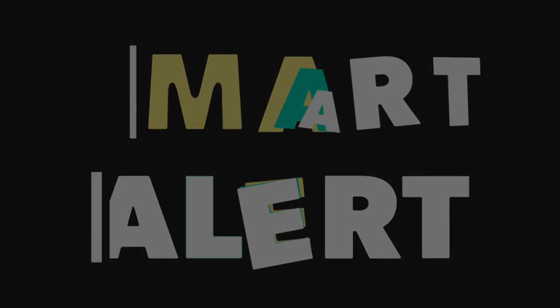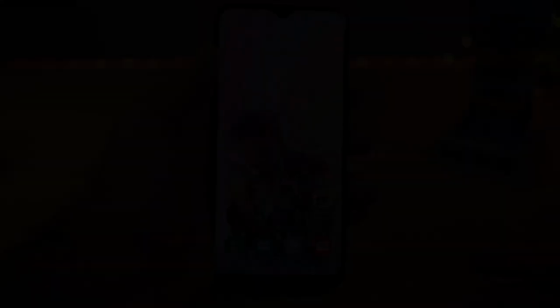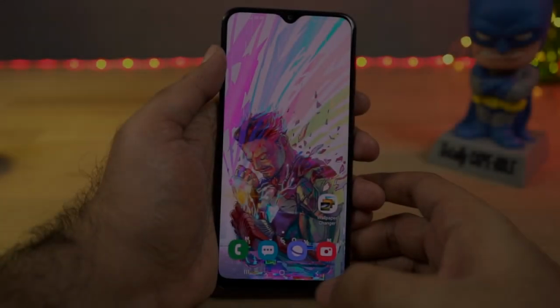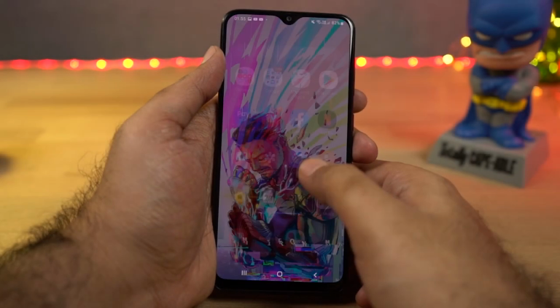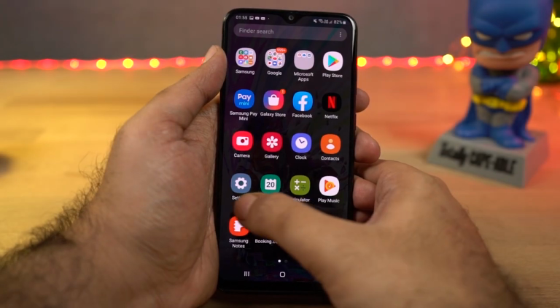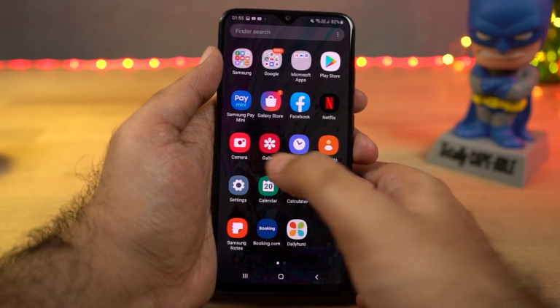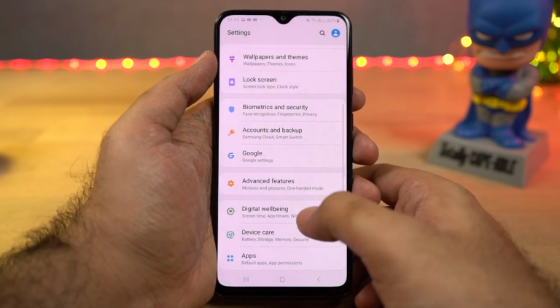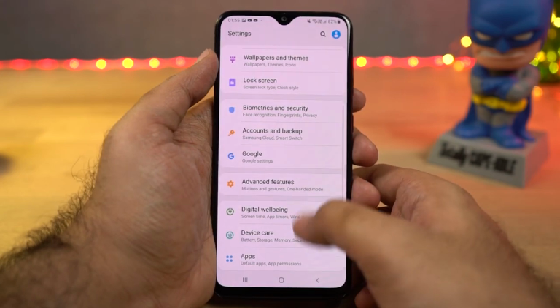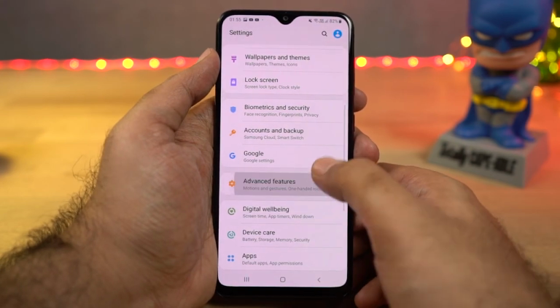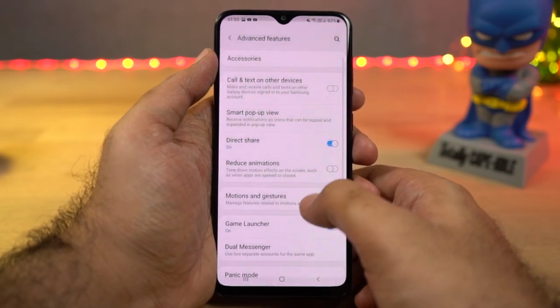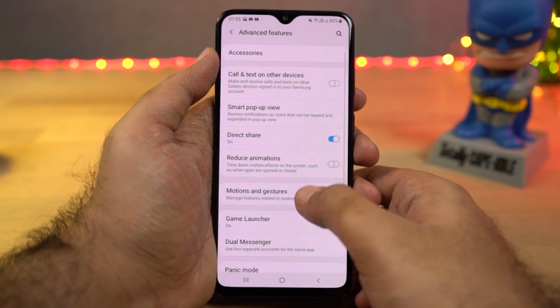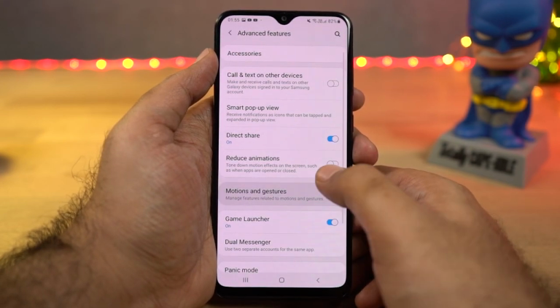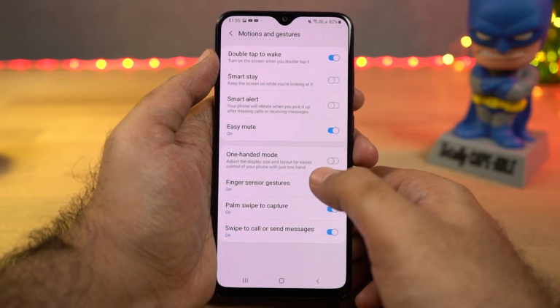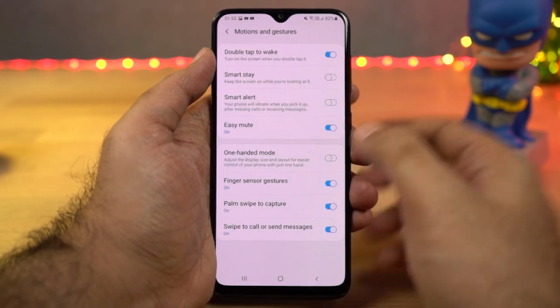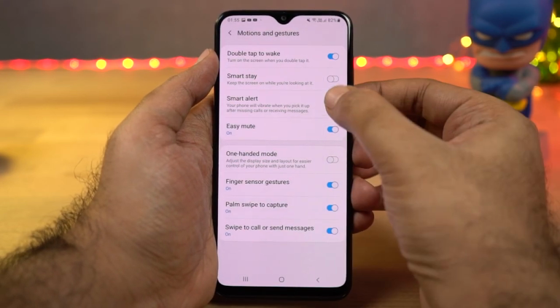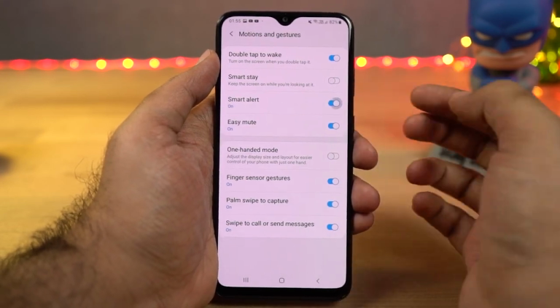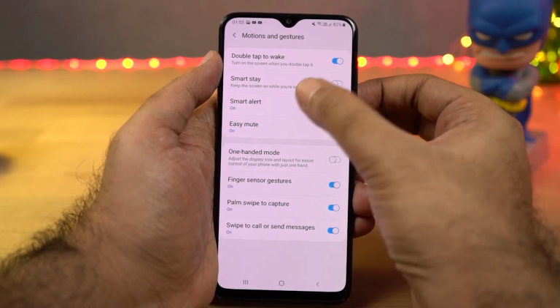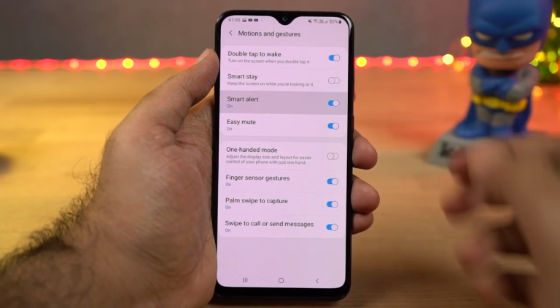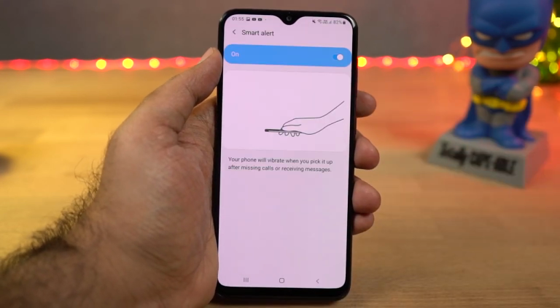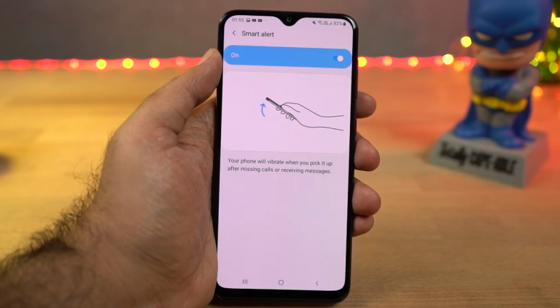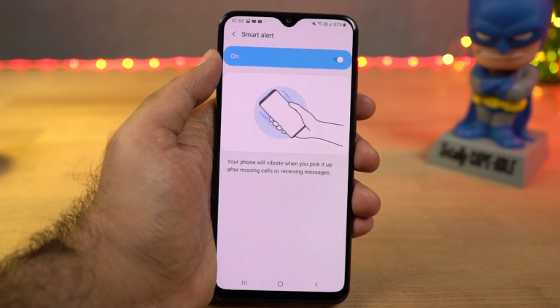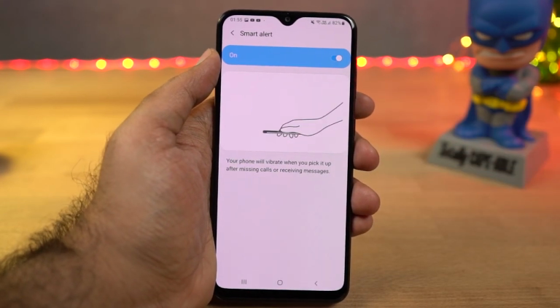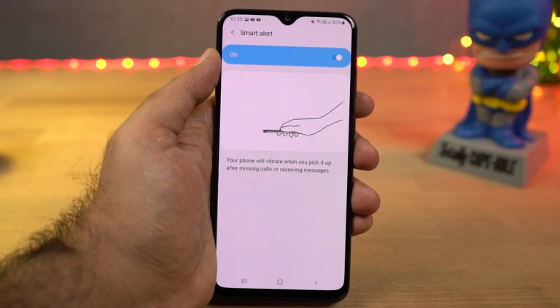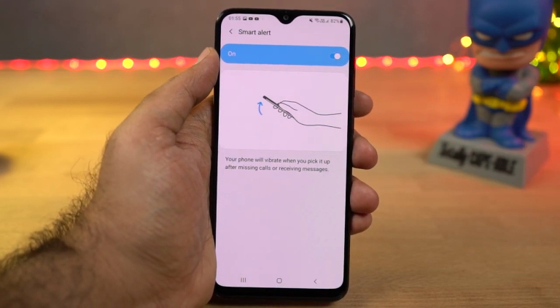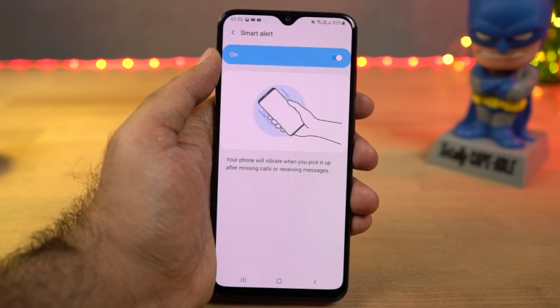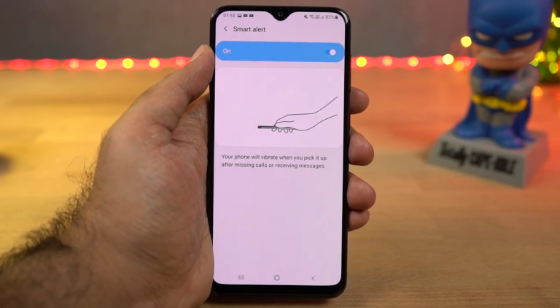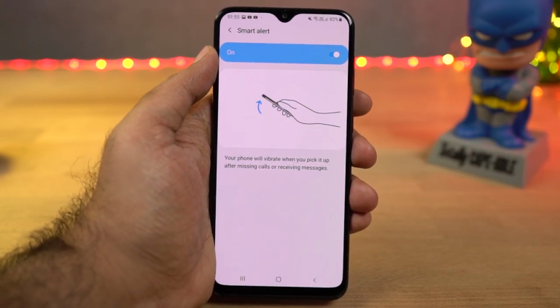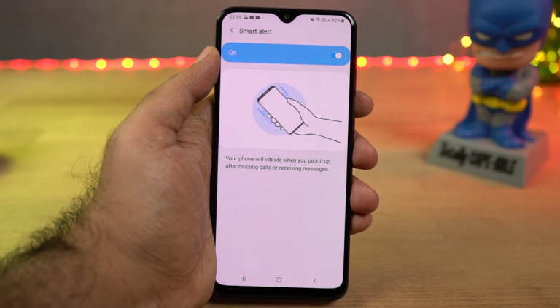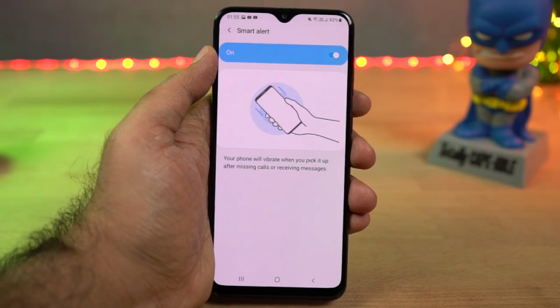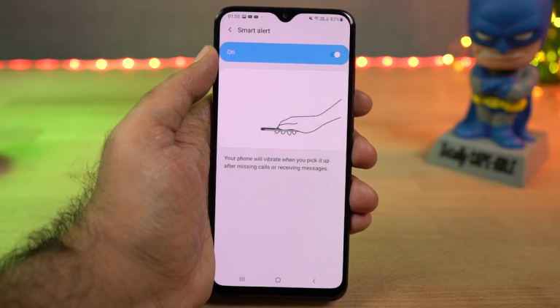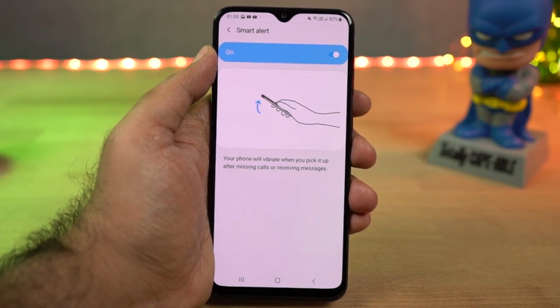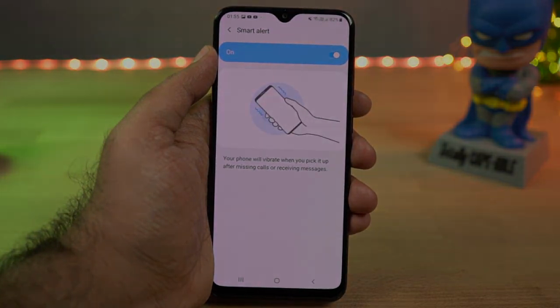Next we have smart alert. Once you enable this feature, every time you pick up your phone it will vibrate if you have a missed call or a message.